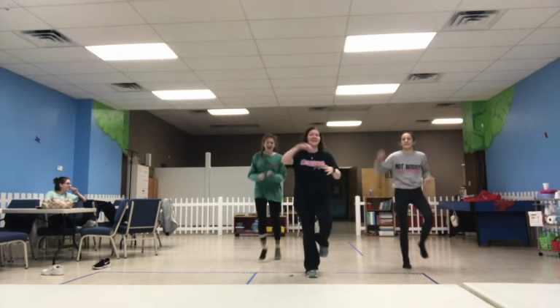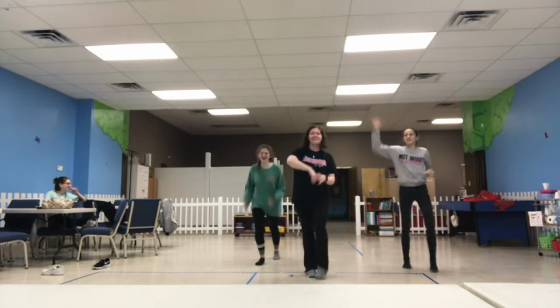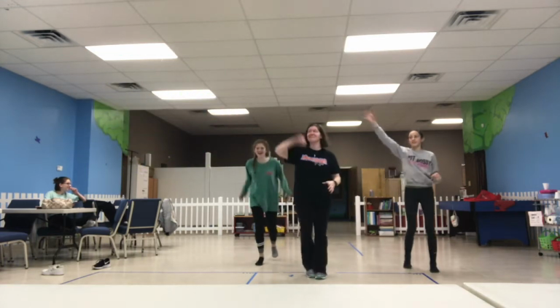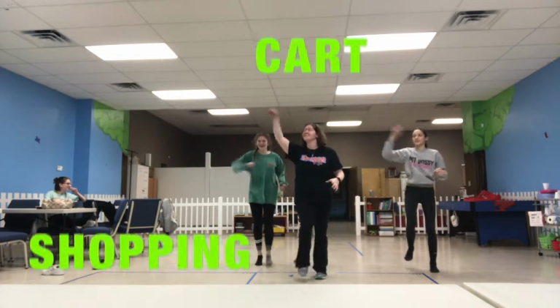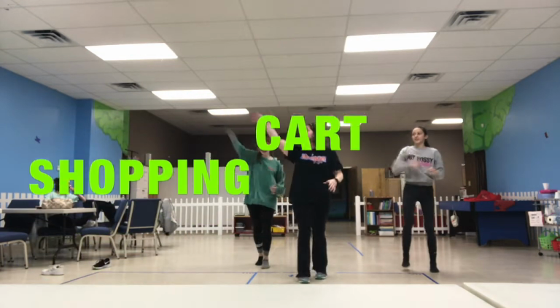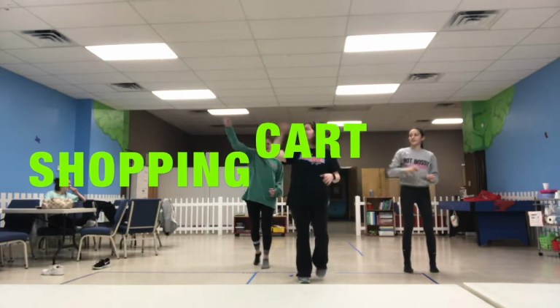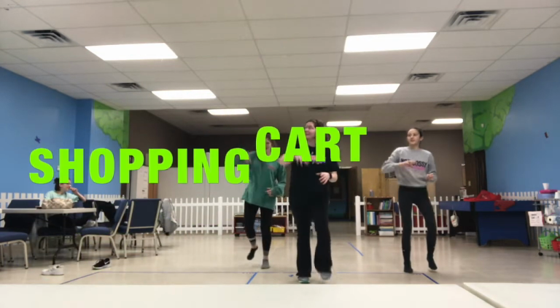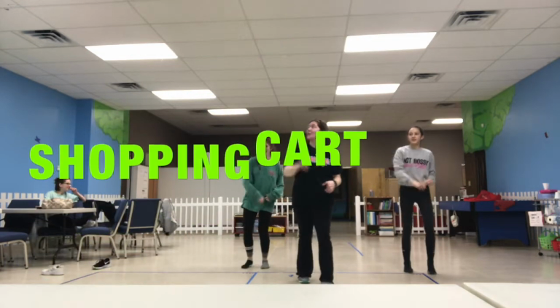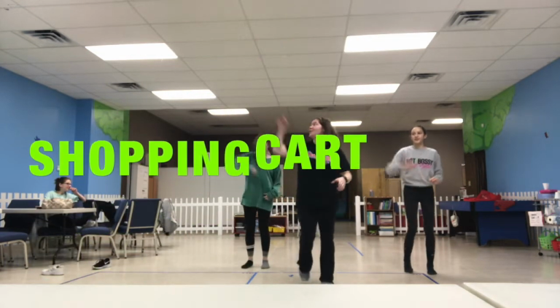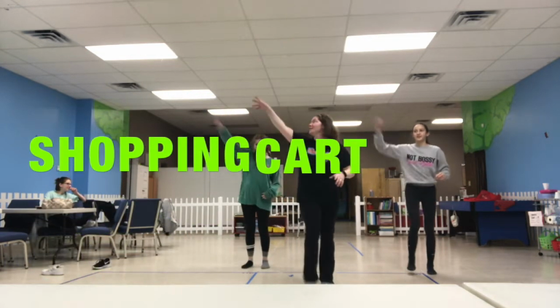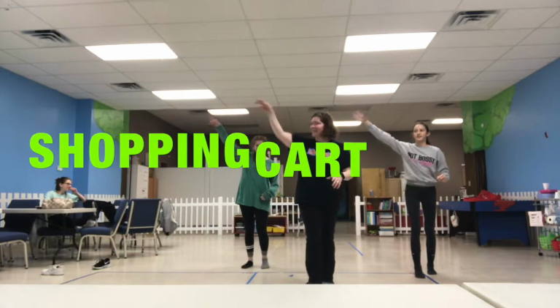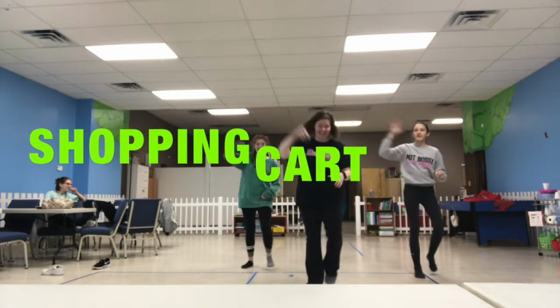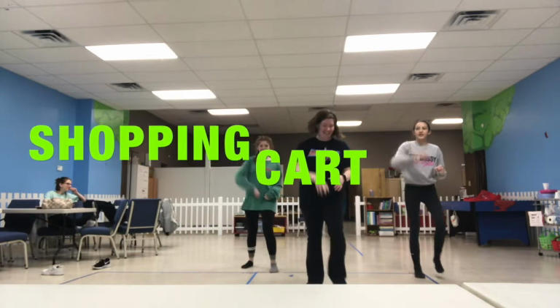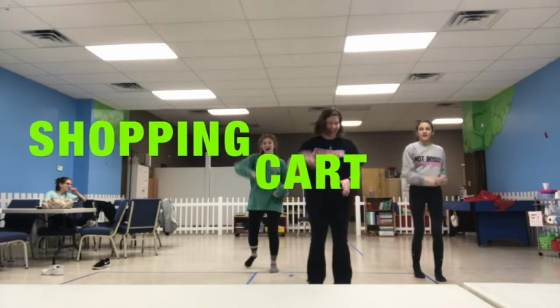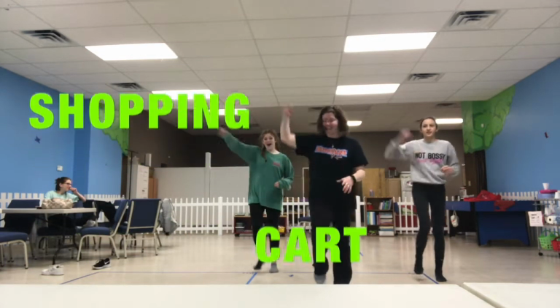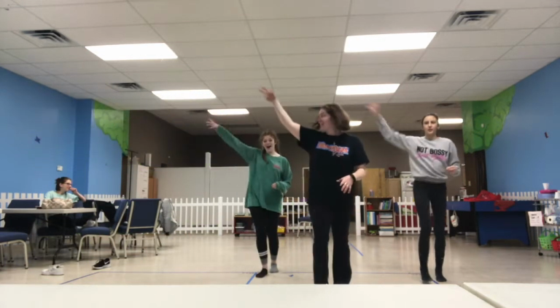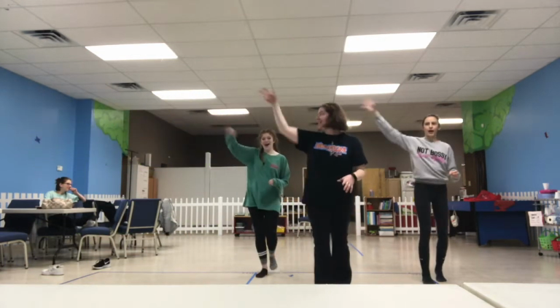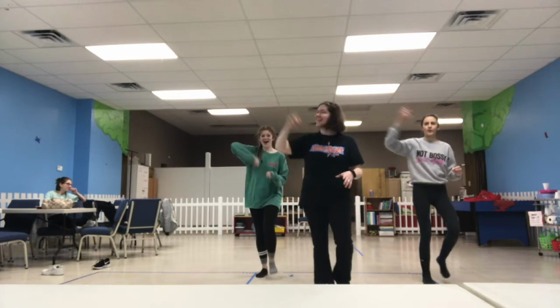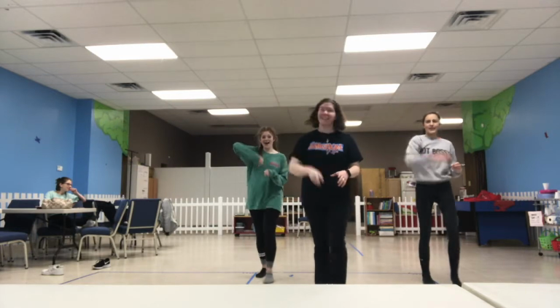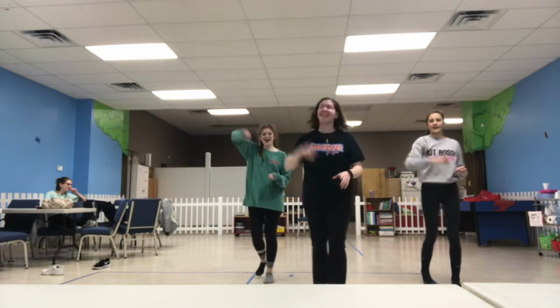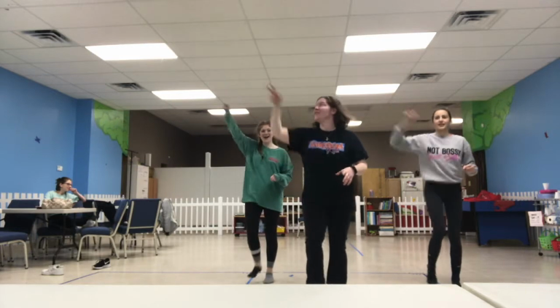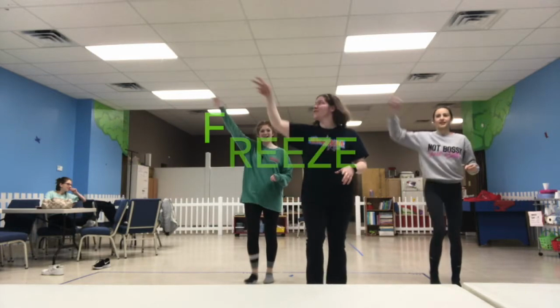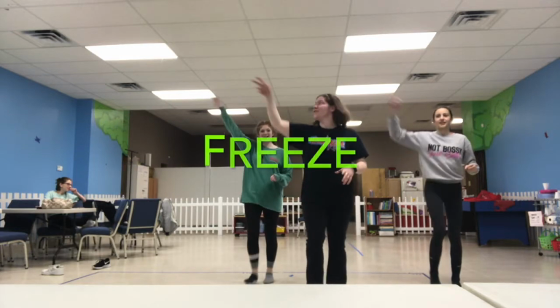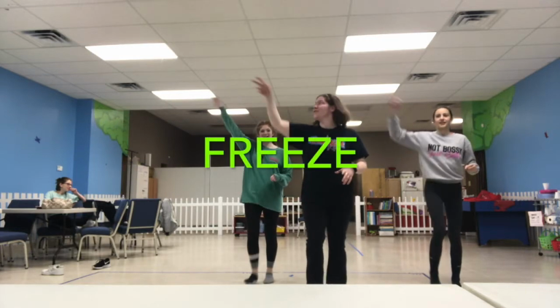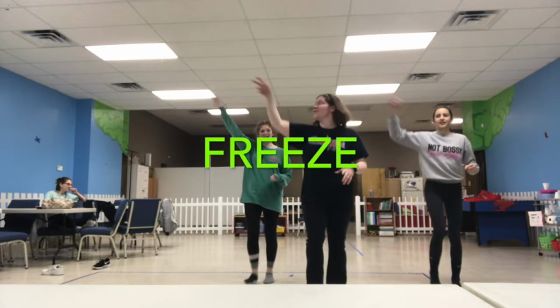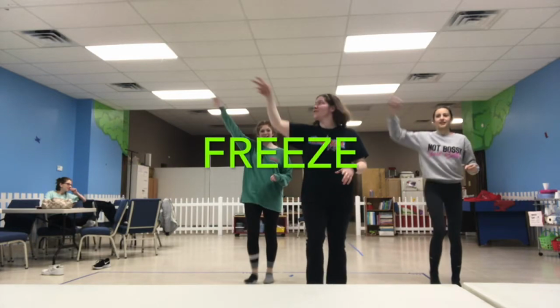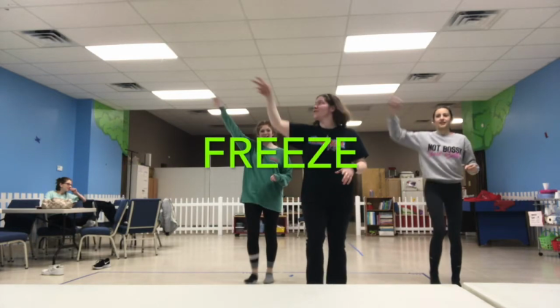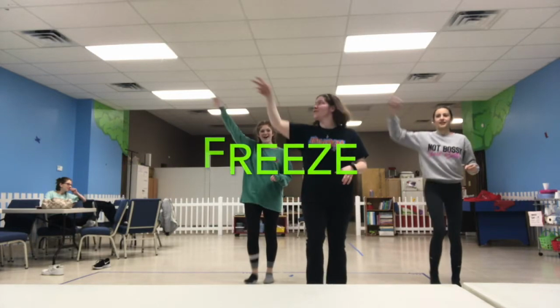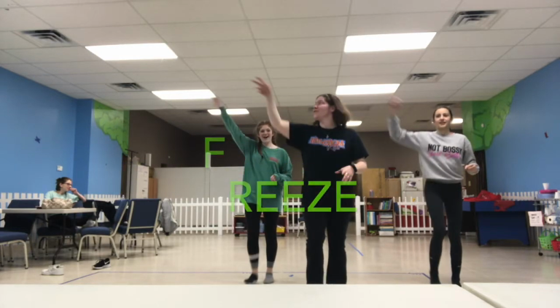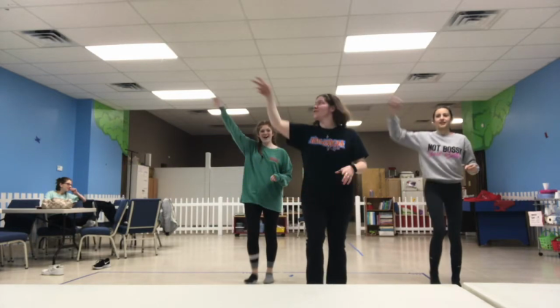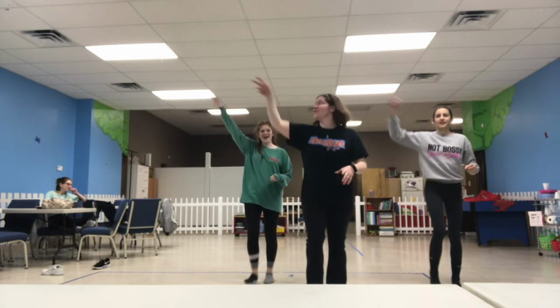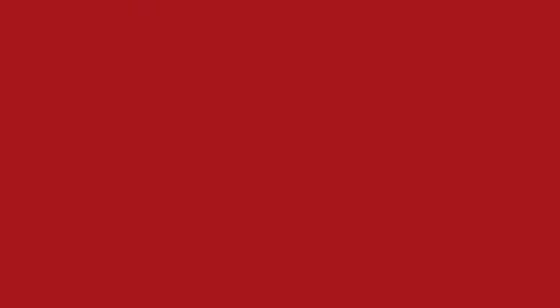Shopping cart. Two, three, four, five, six, seven, eight. You should freeze with your arm in the air.